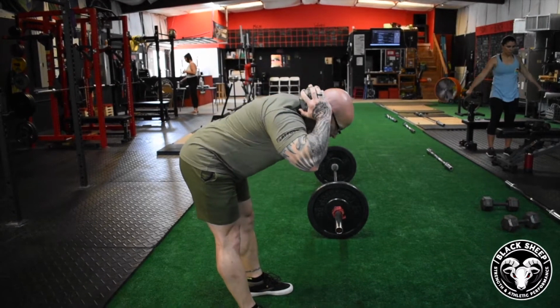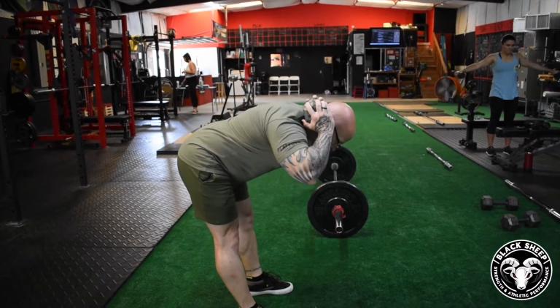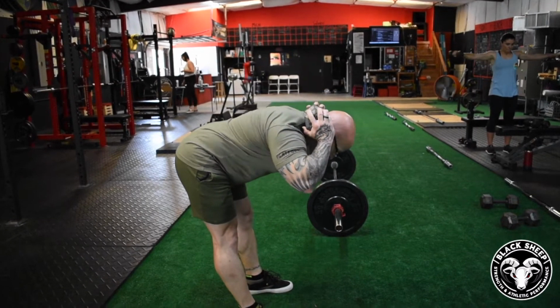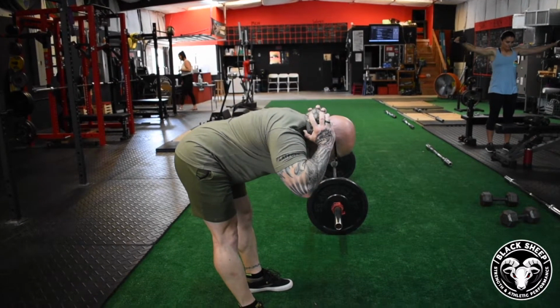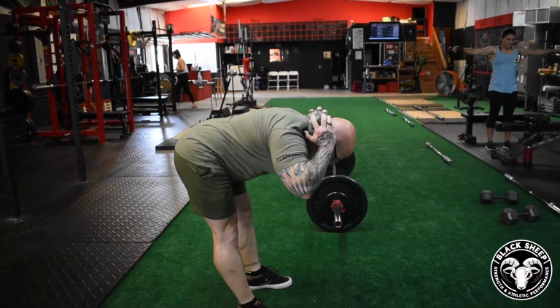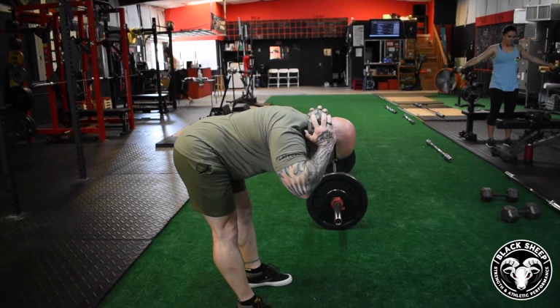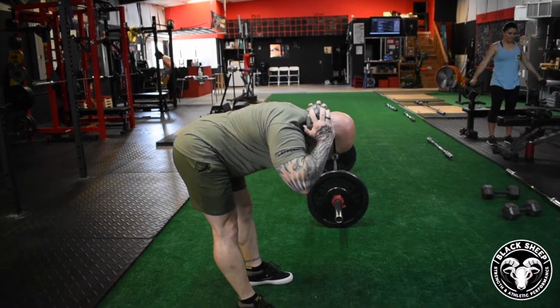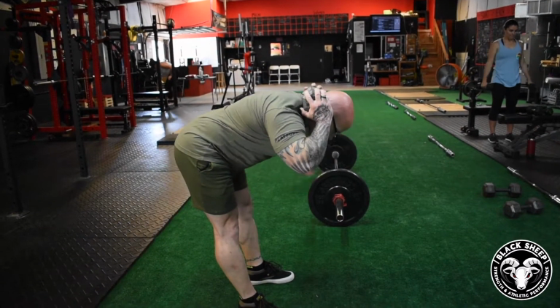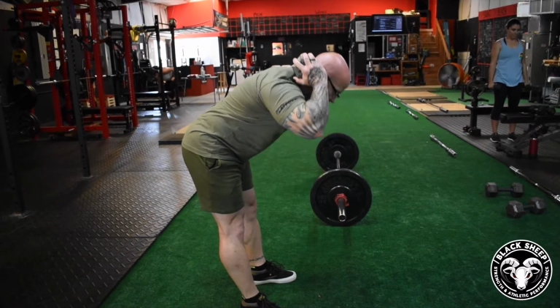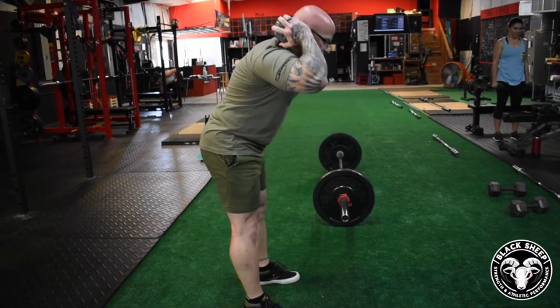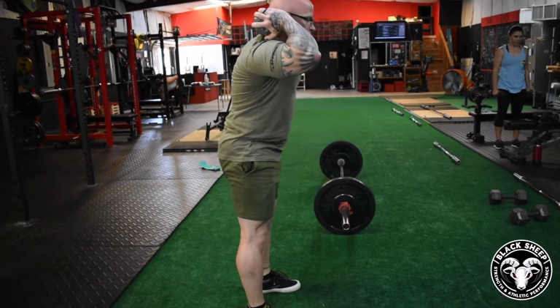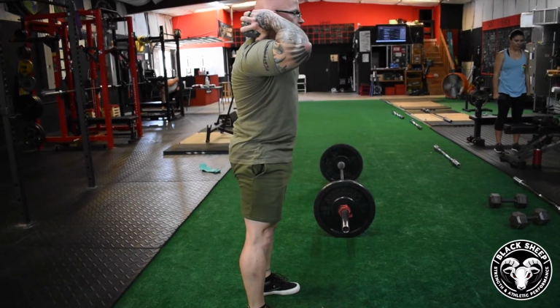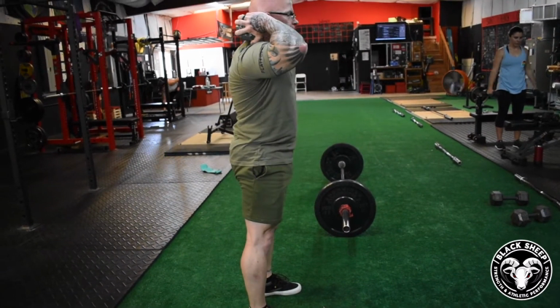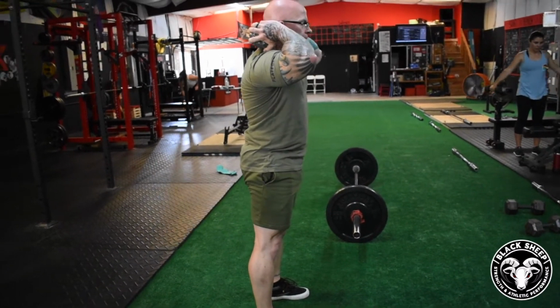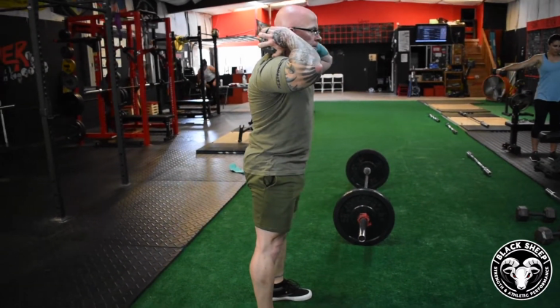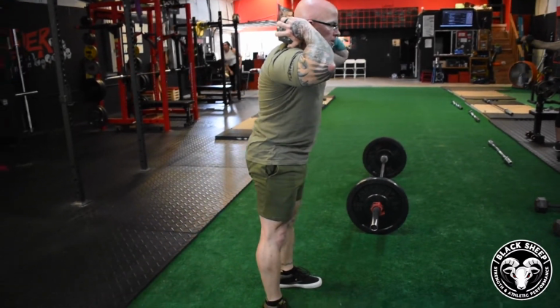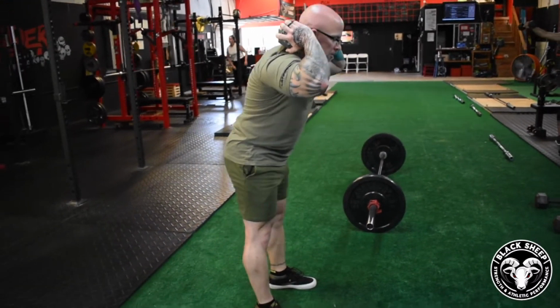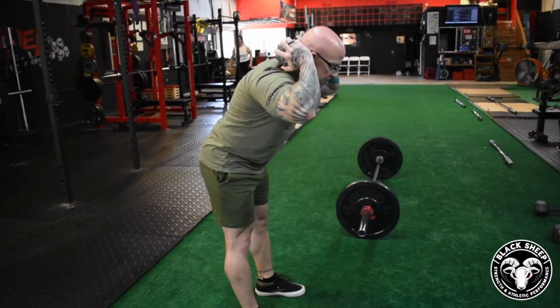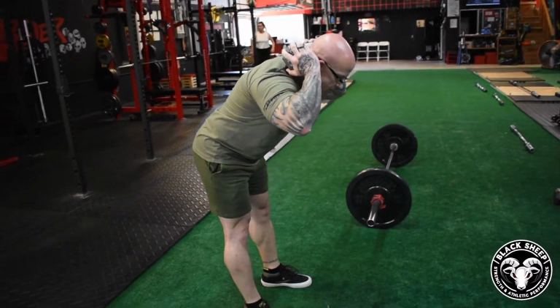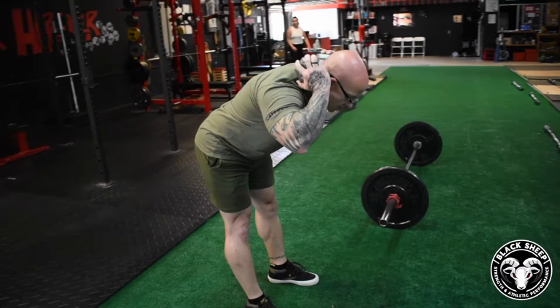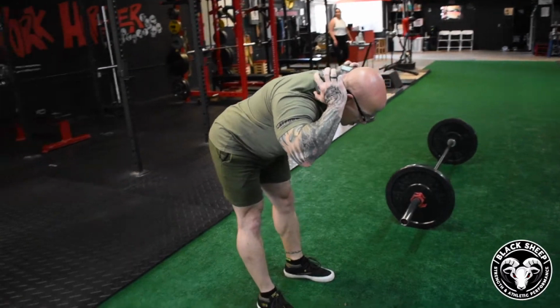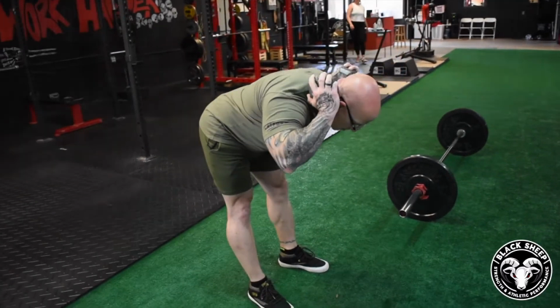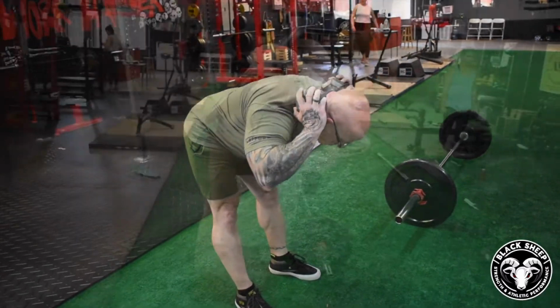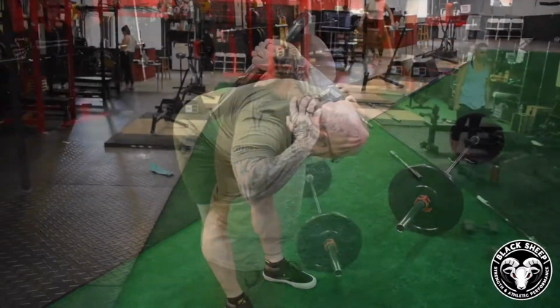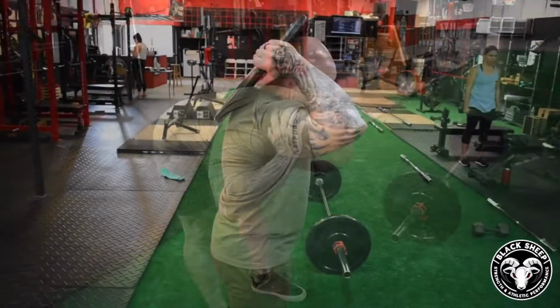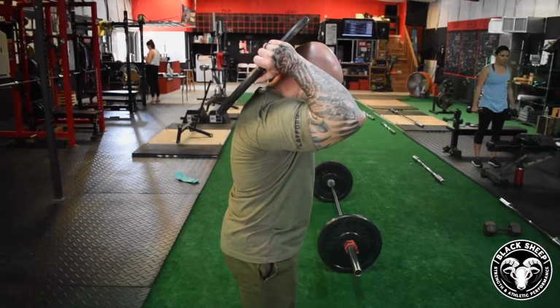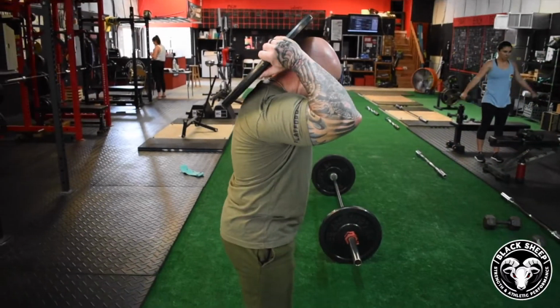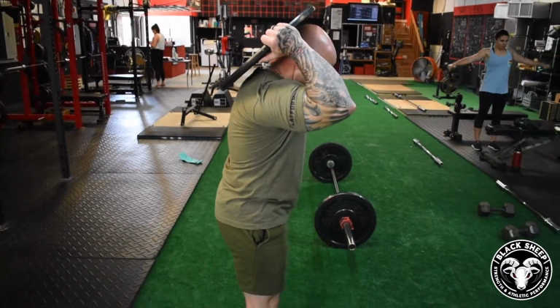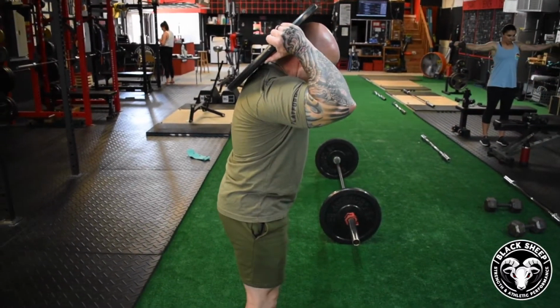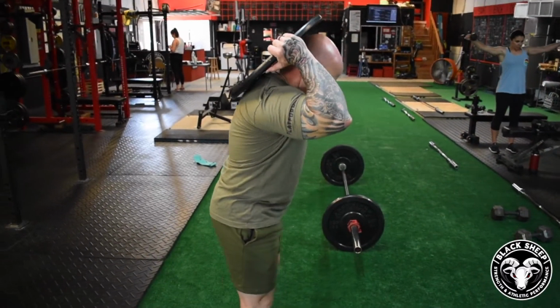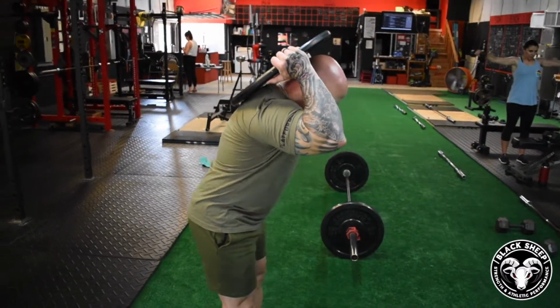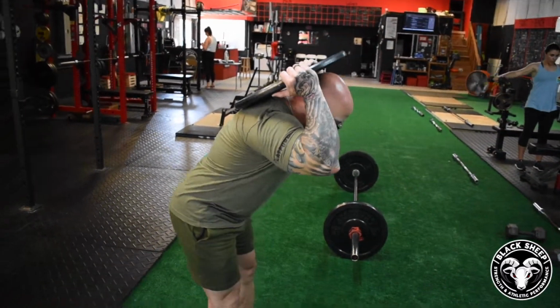Either one that feels comfortable for you. Take it slow and controlled on this one and you'll get a good effect into your hamstrings.